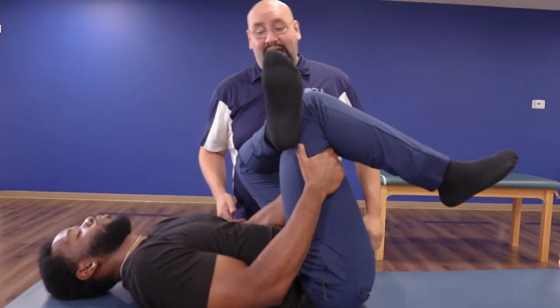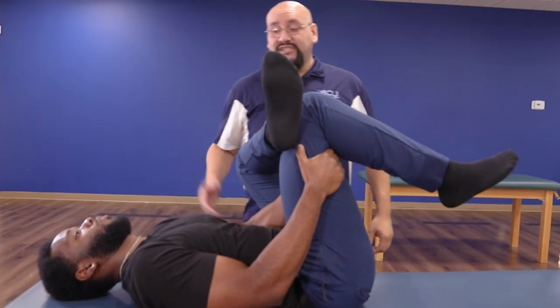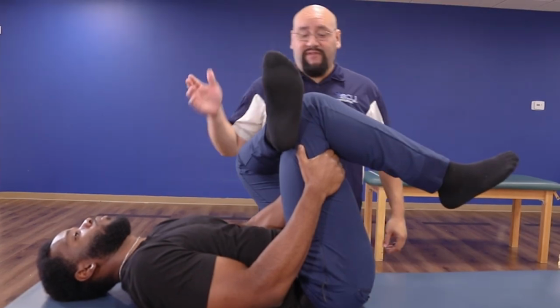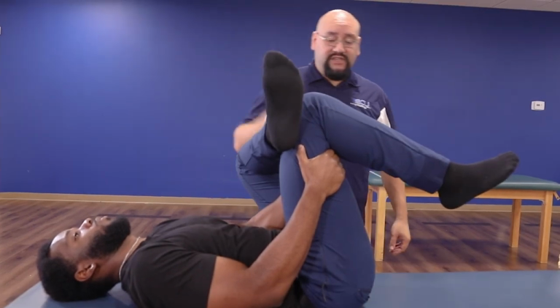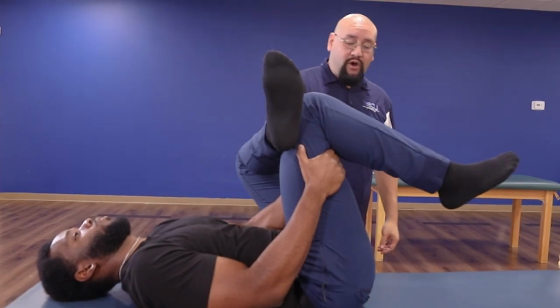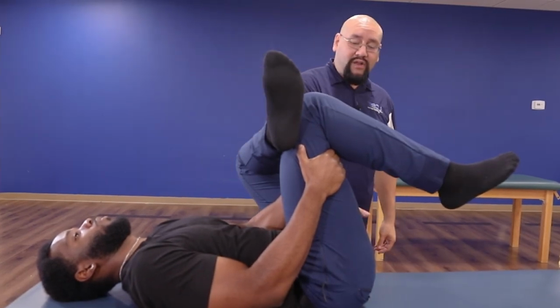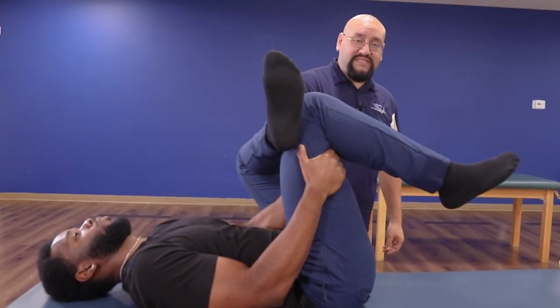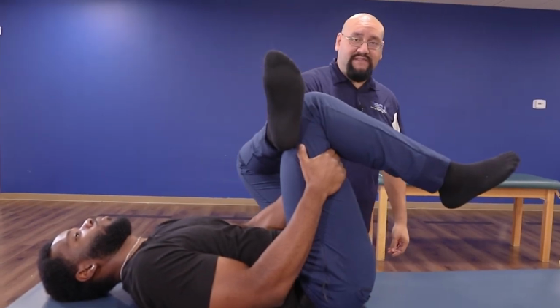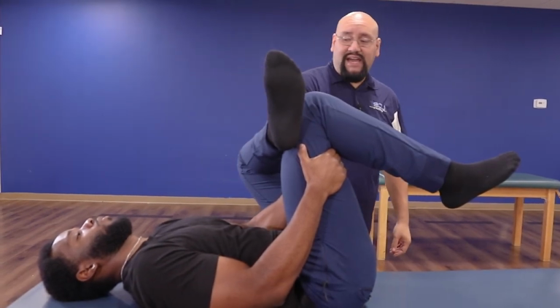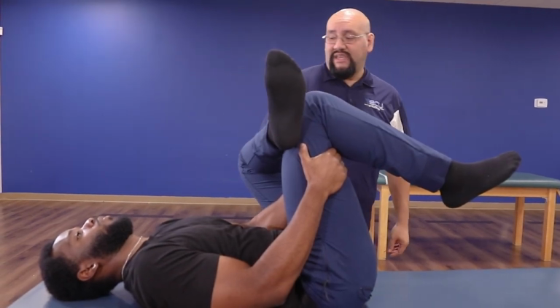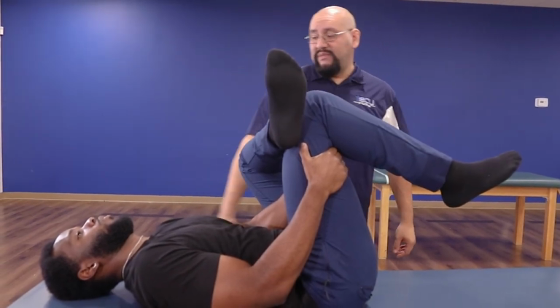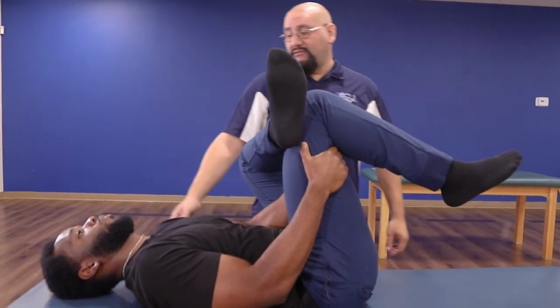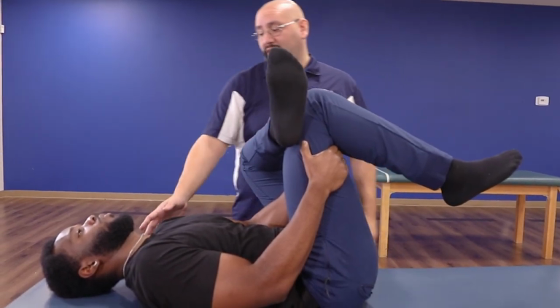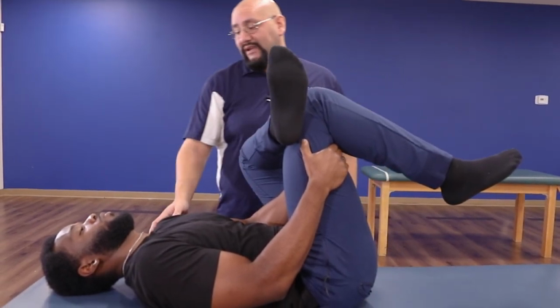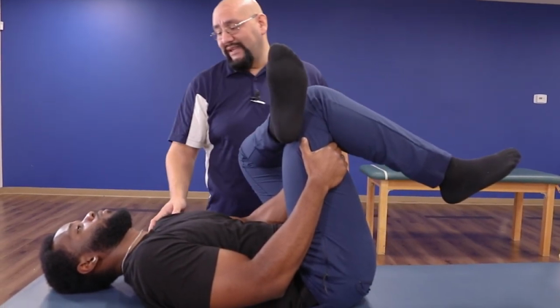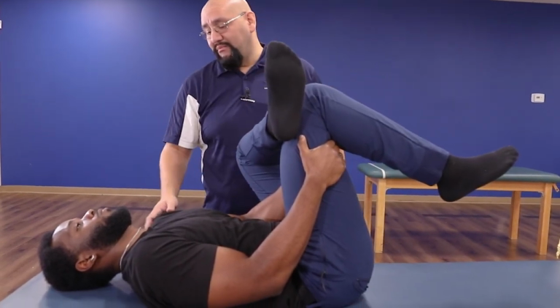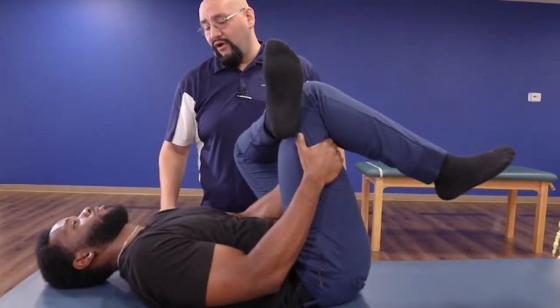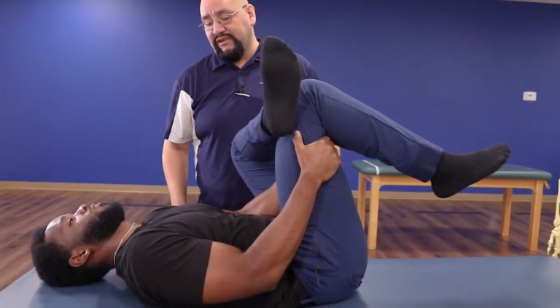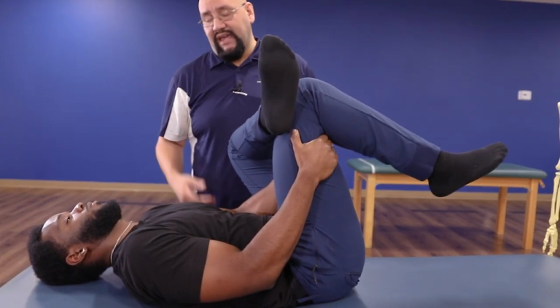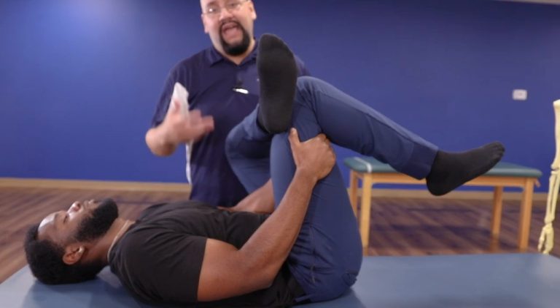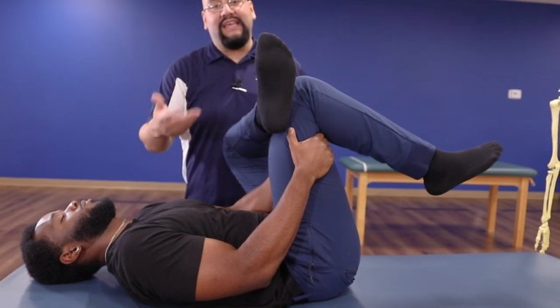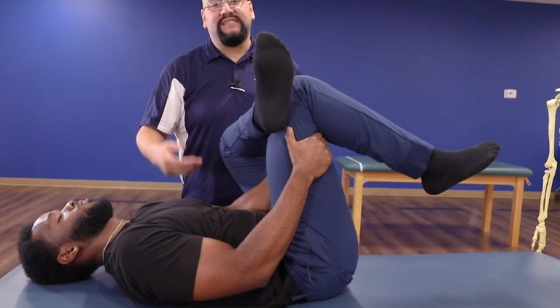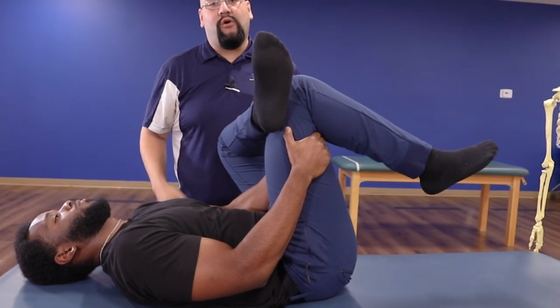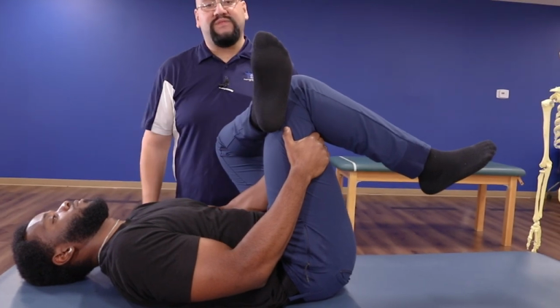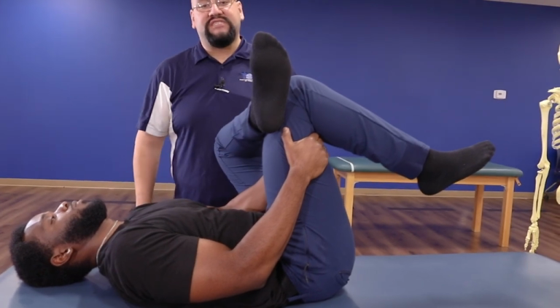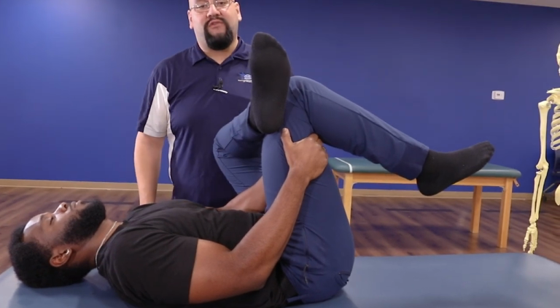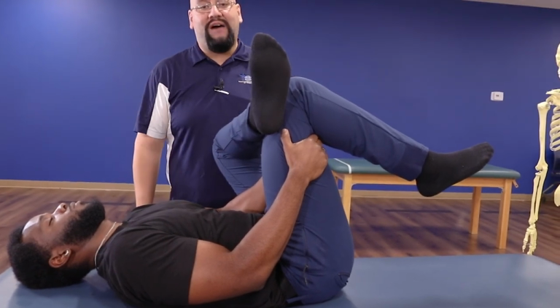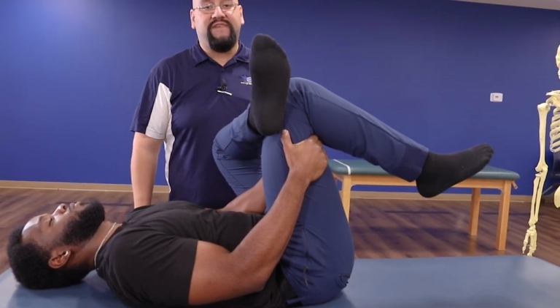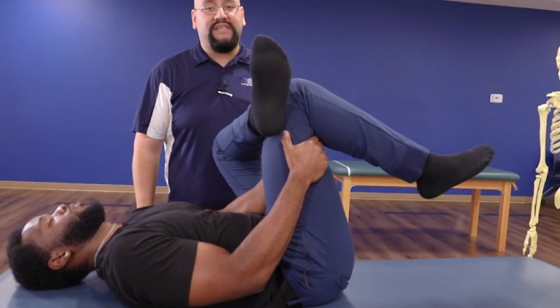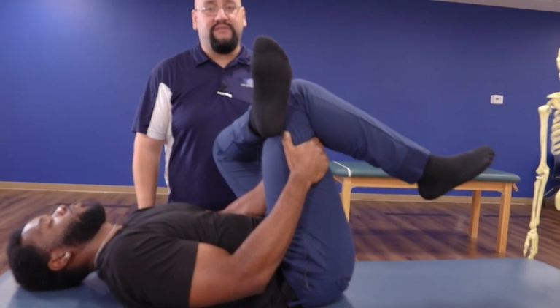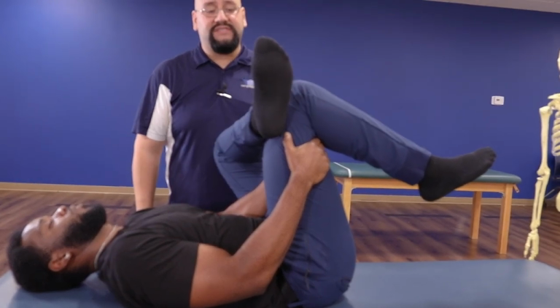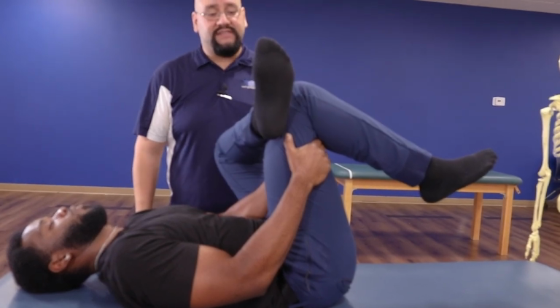He should be feeling this all on the left side in the hip — perfect. He's going to hold this position for about 15 to 30 seconds.